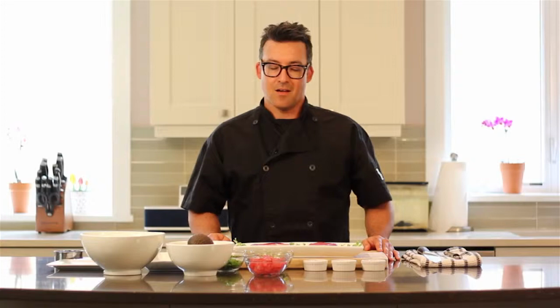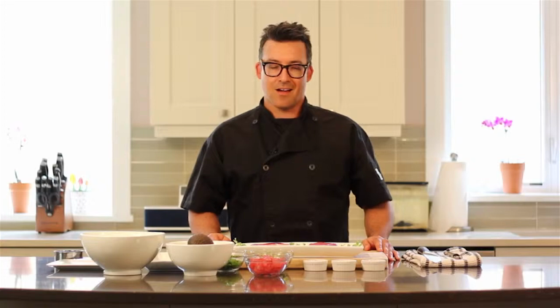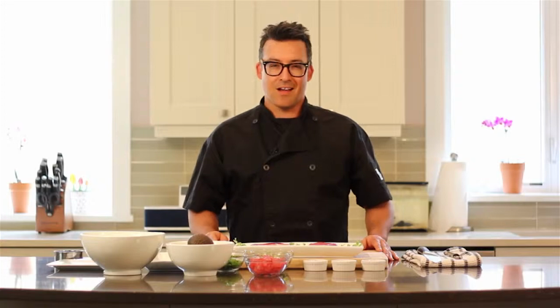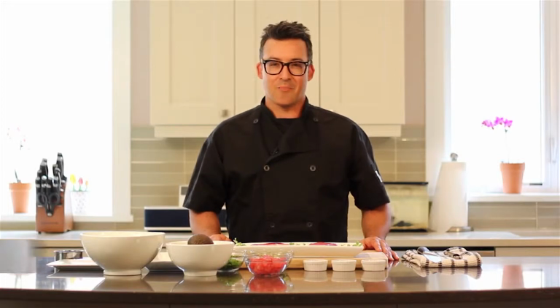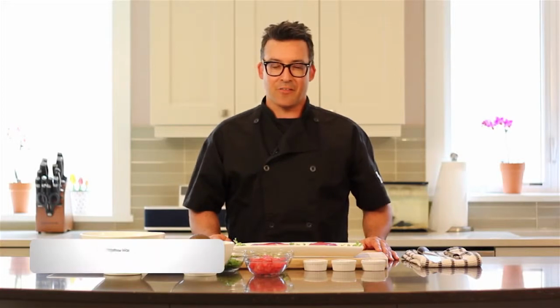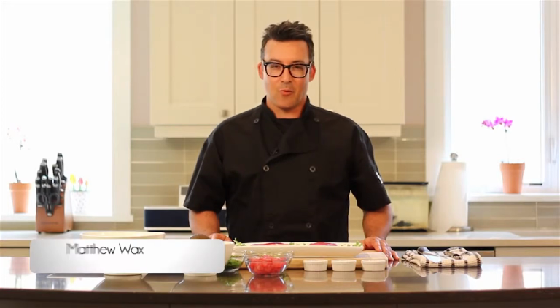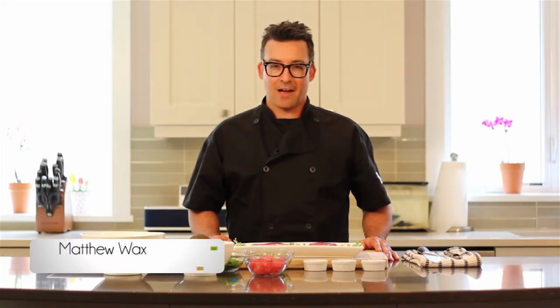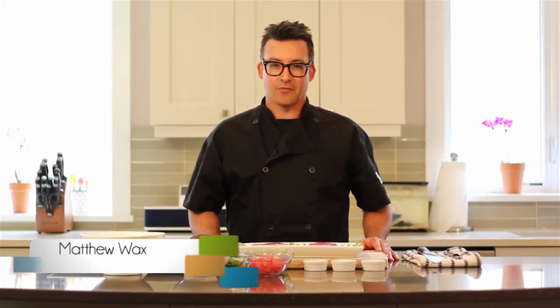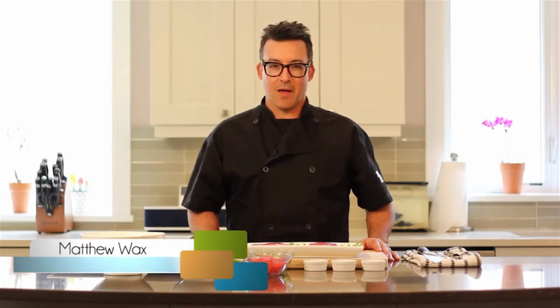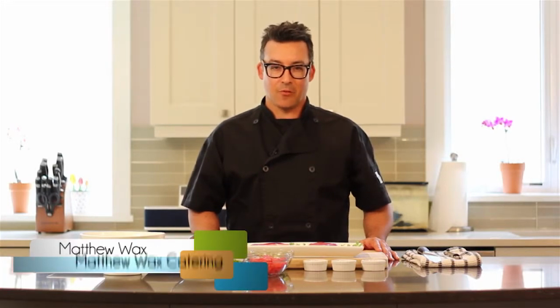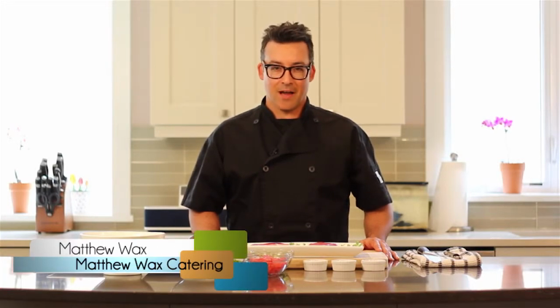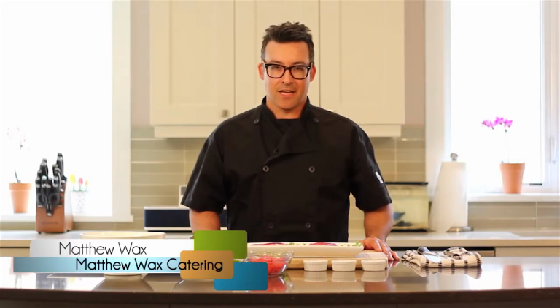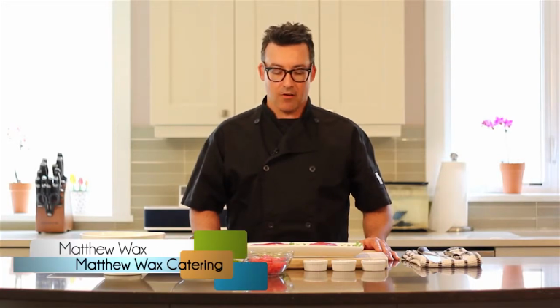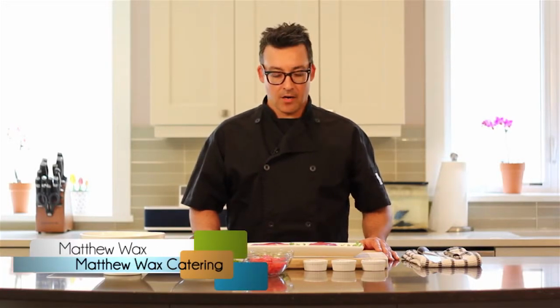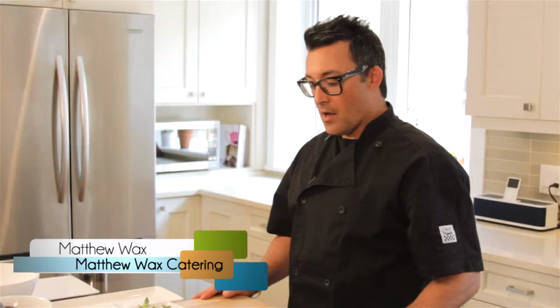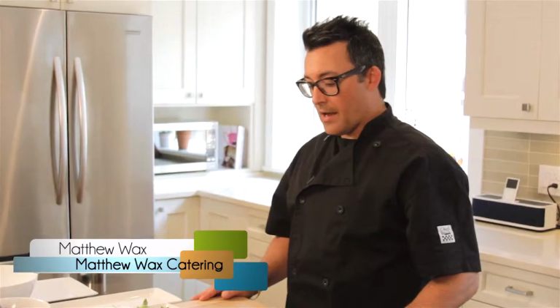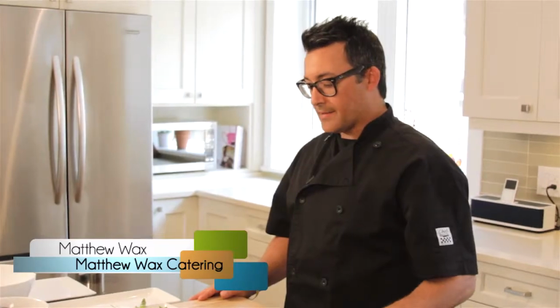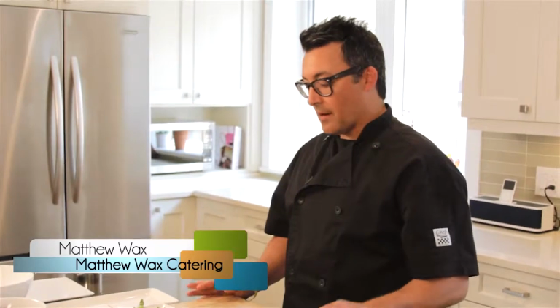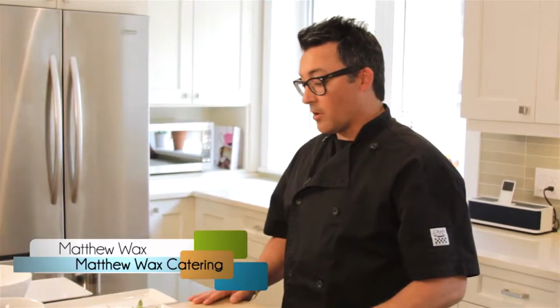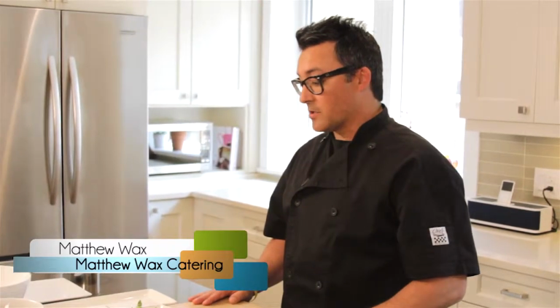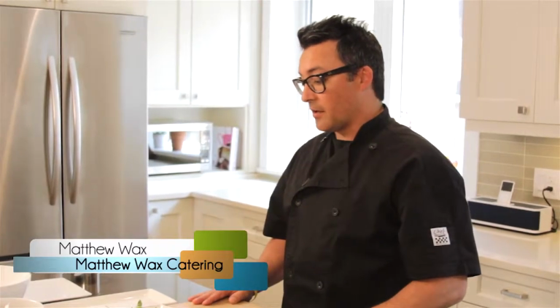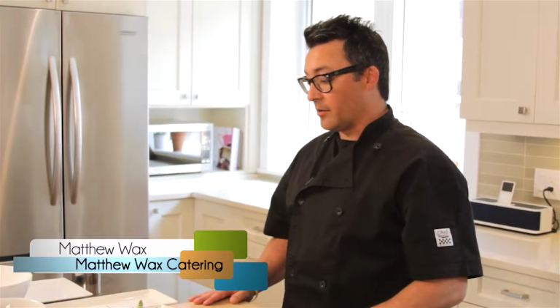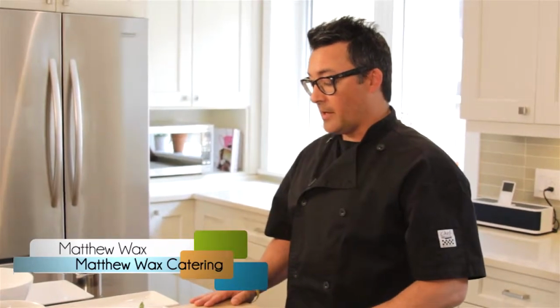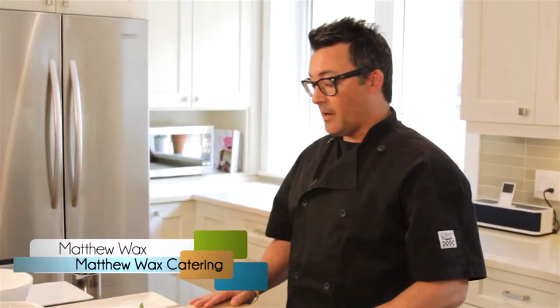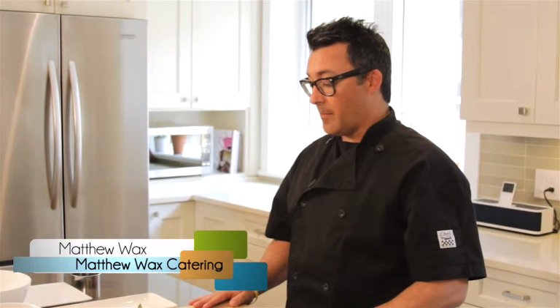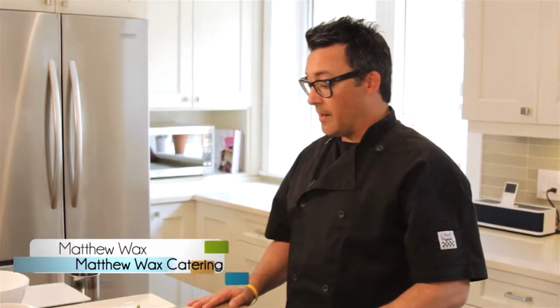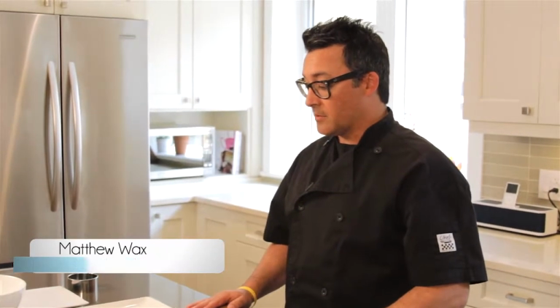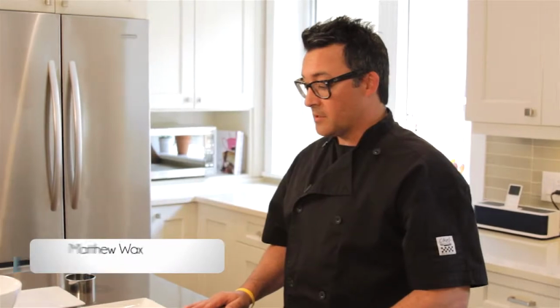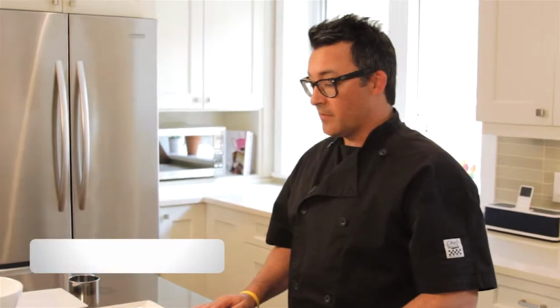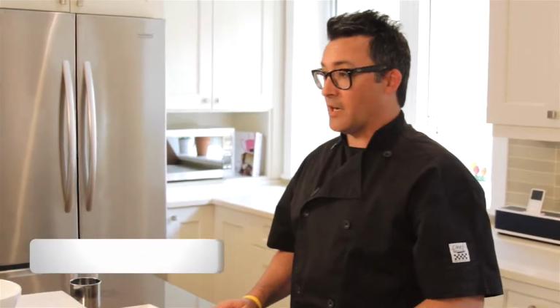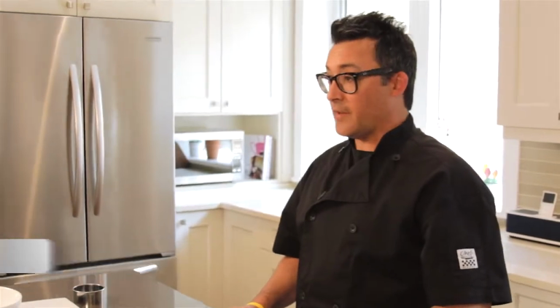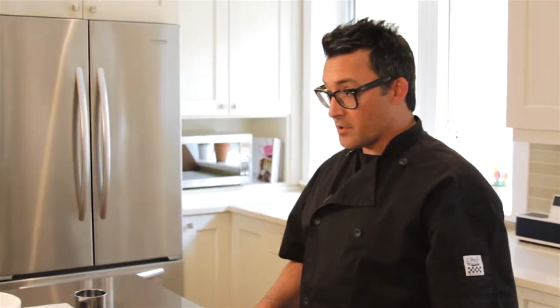Hi guys, I'm Matthew Wax from Matthew Wax Catering. Today we're going to talk a little bit about fresh fish.